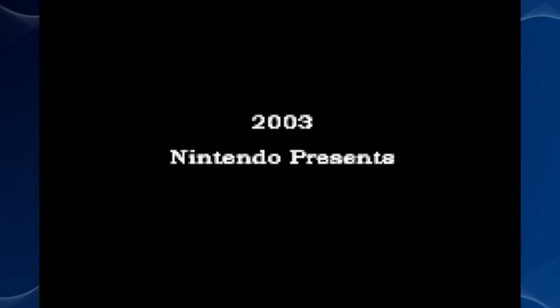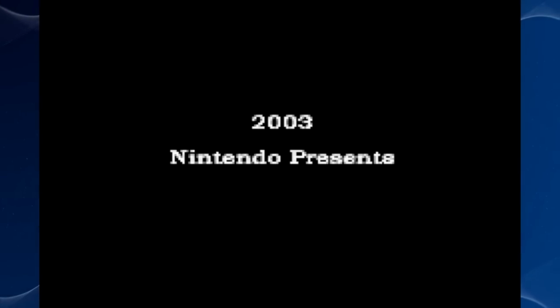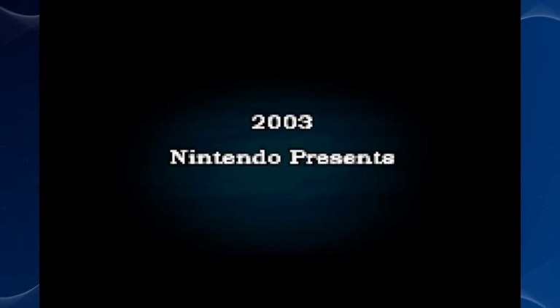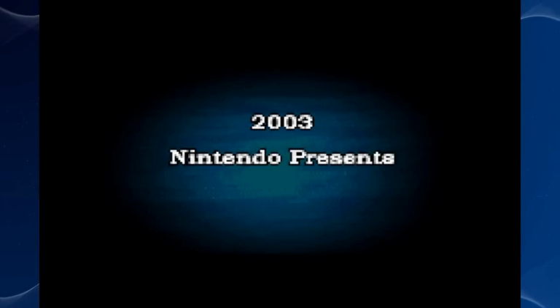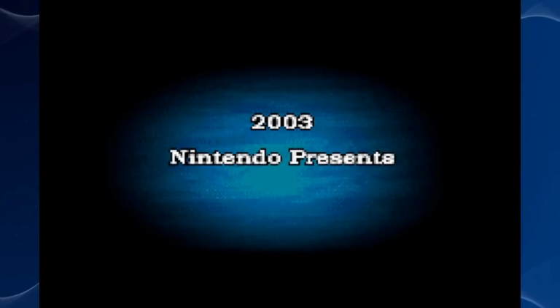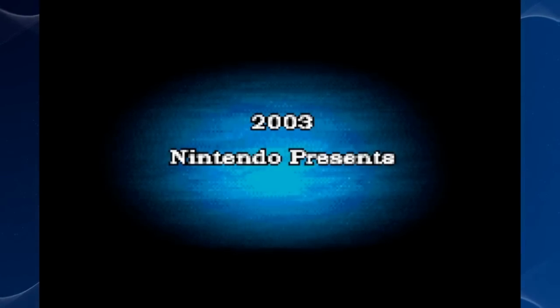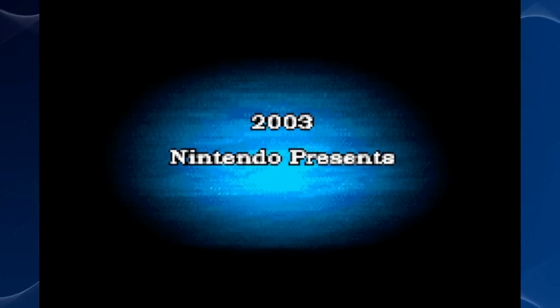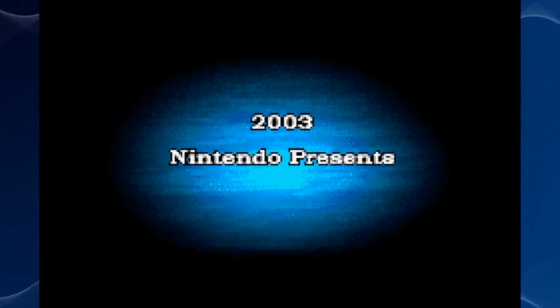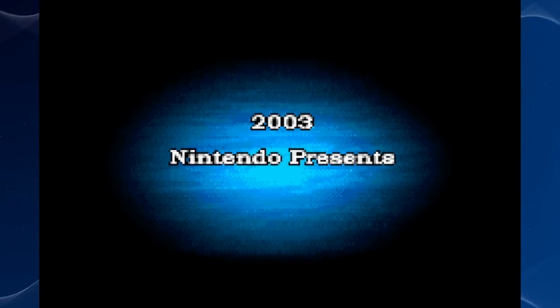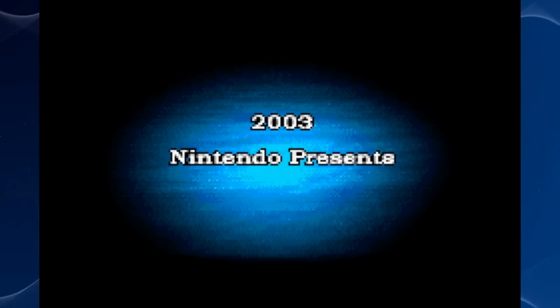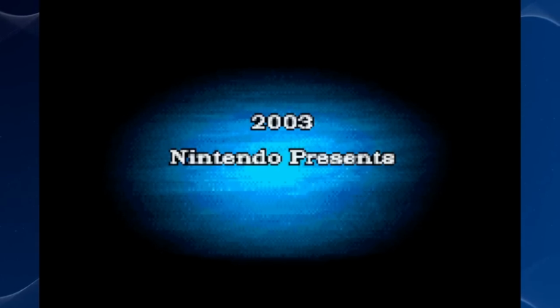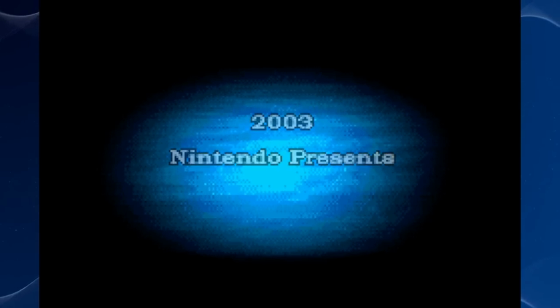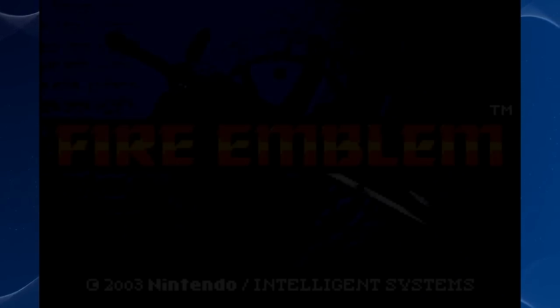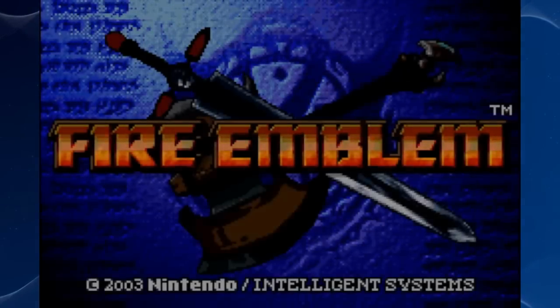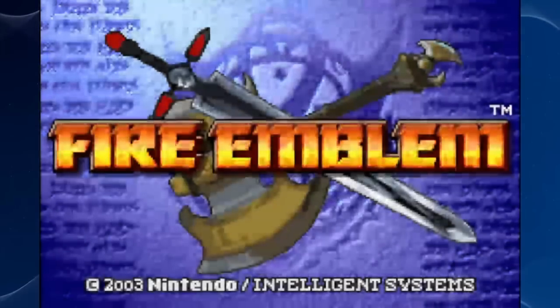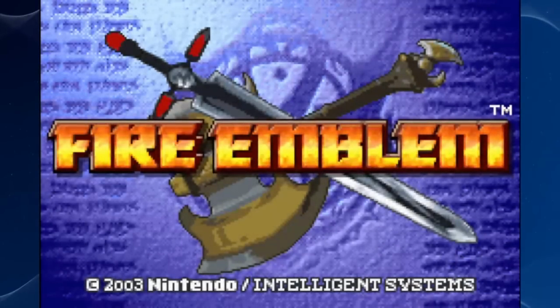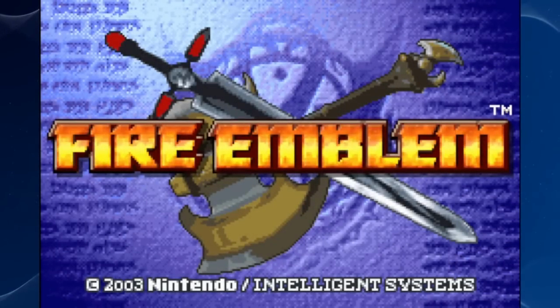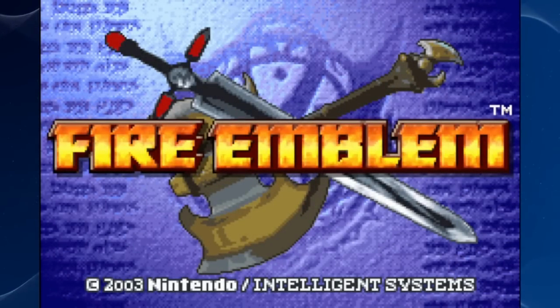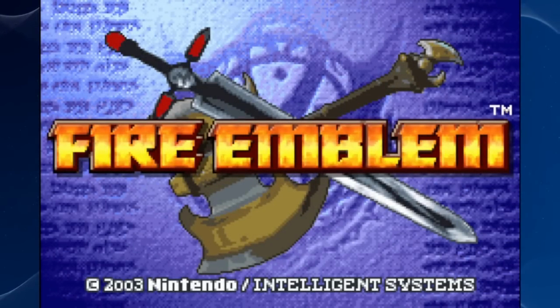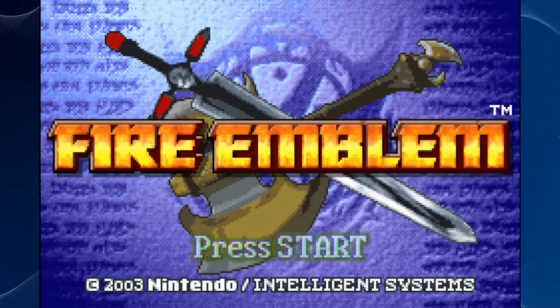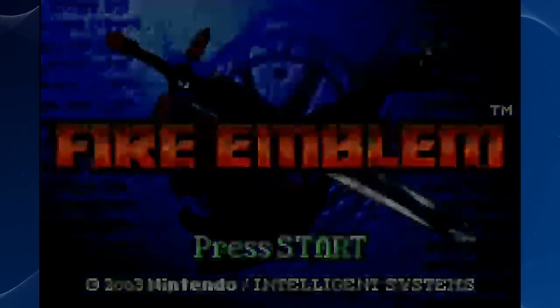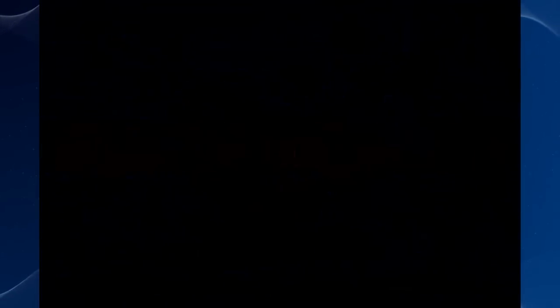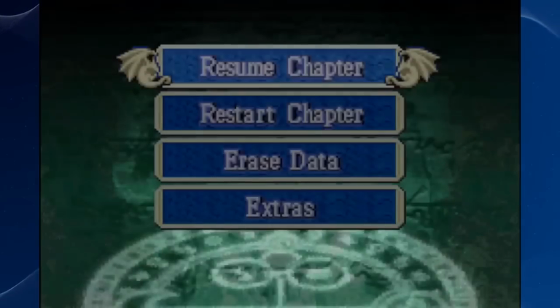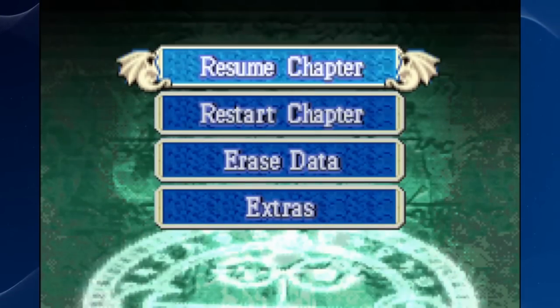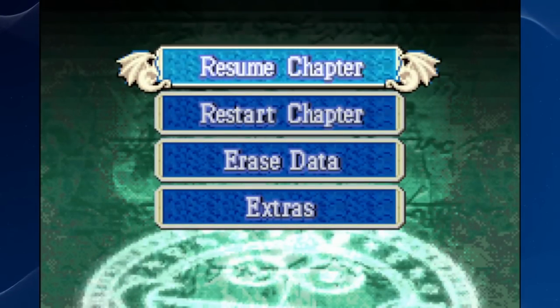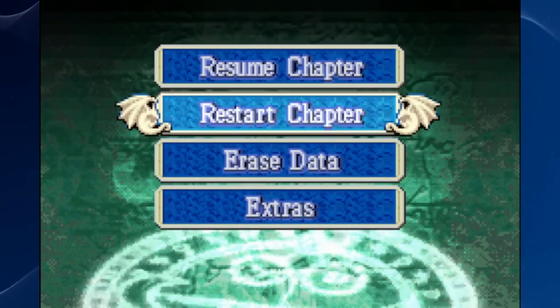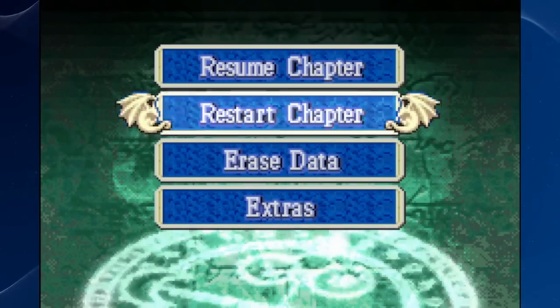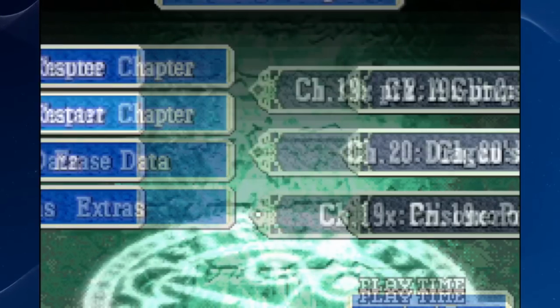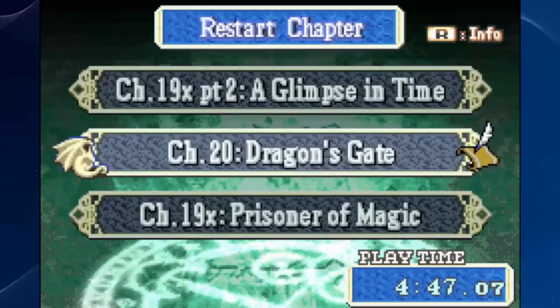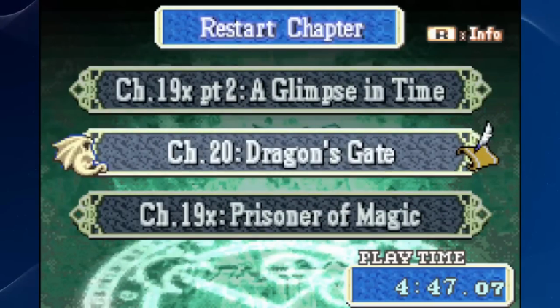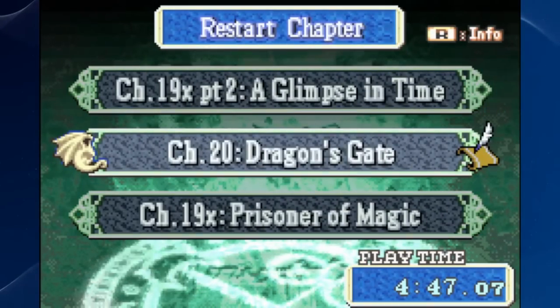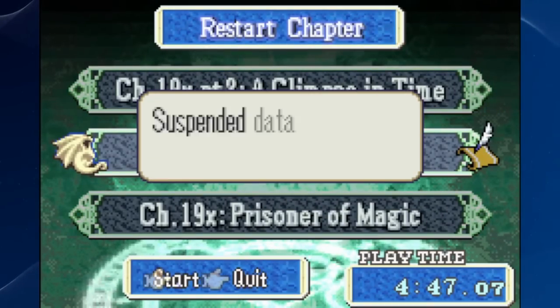Hey everyone, don't look at the runtime of the video — we got Dragon's Gate for you, Chapter 20, the best map in Fire Emblem 7, Hector Hard Mode, Intended Ranks.